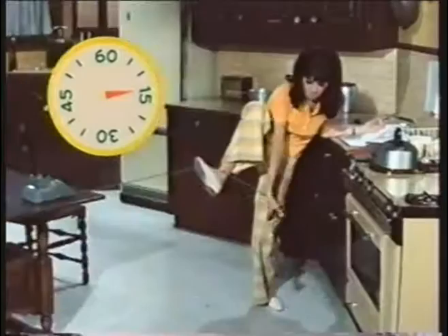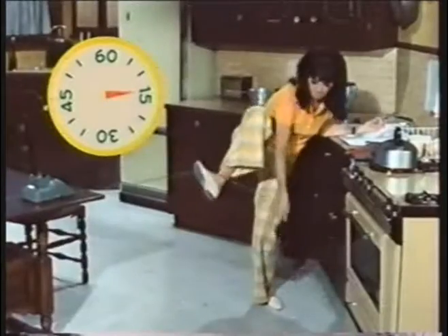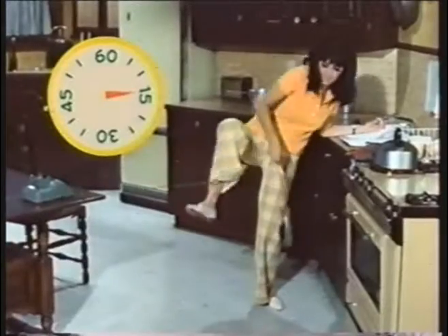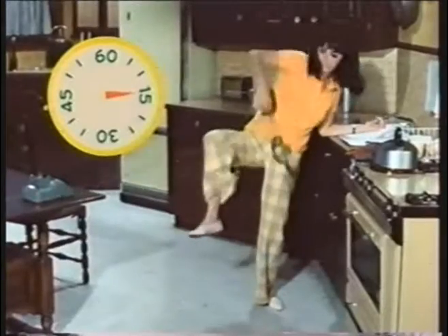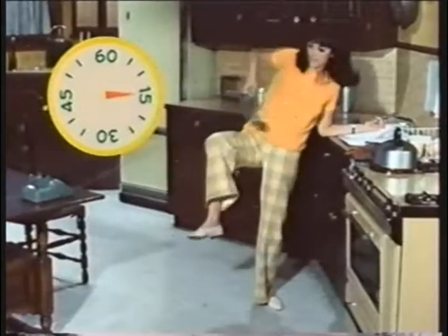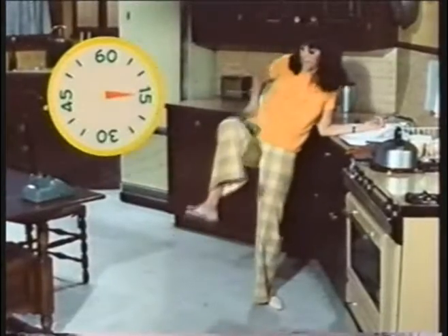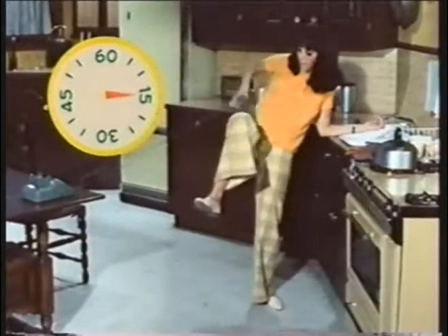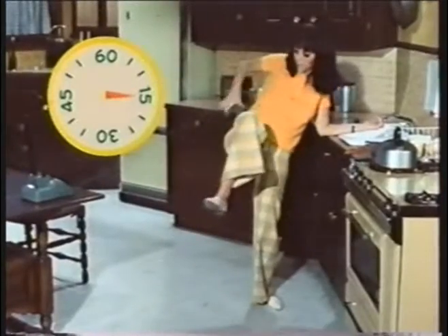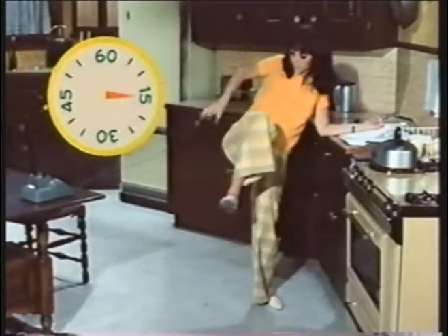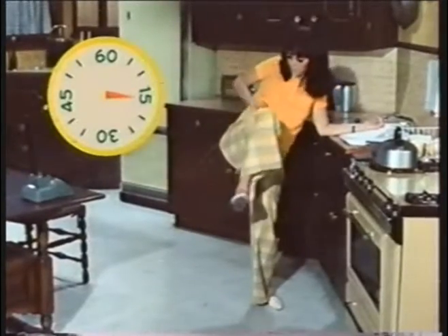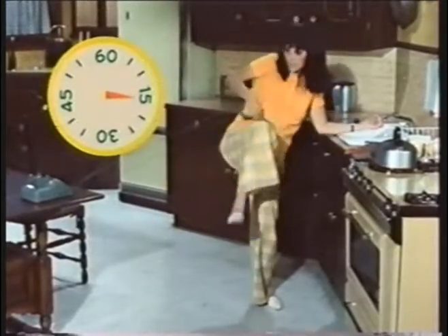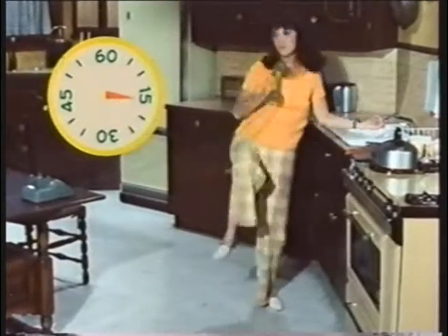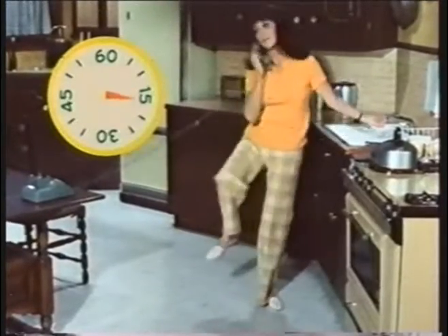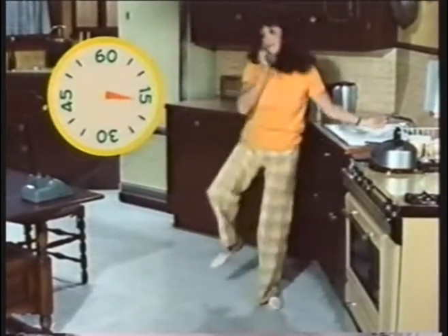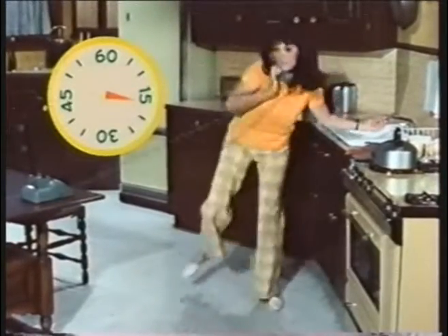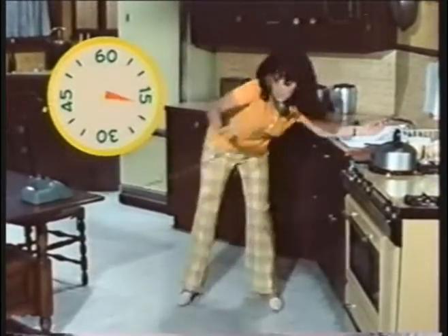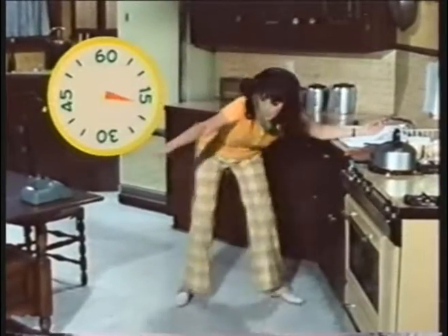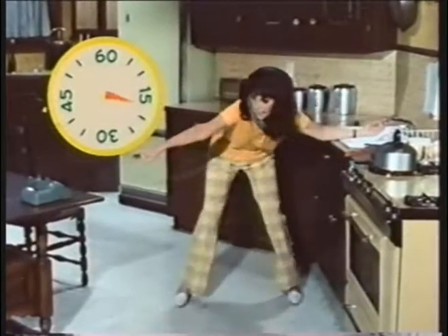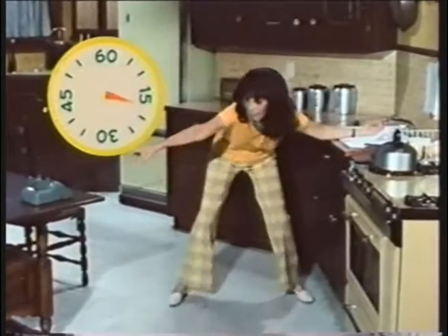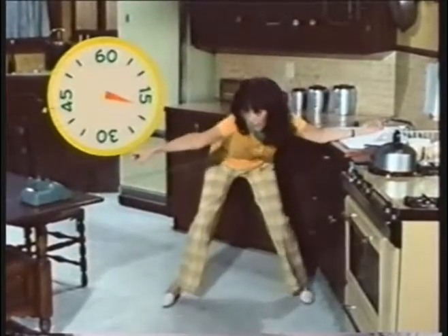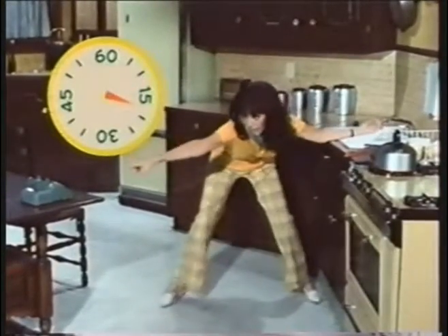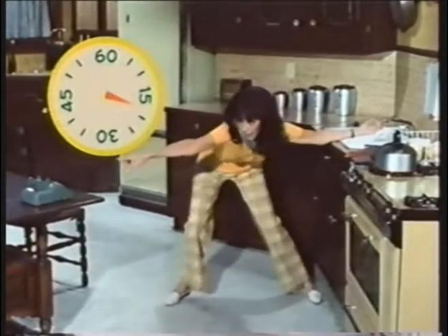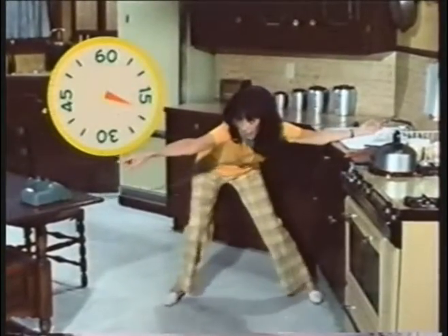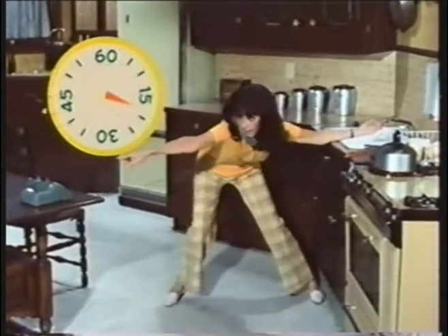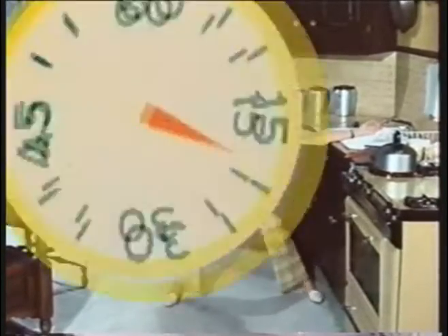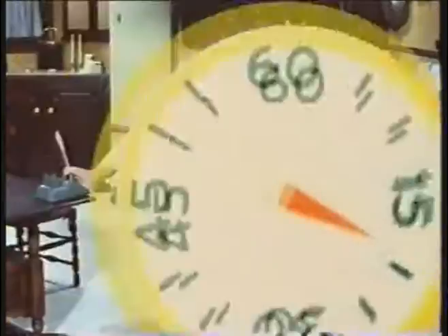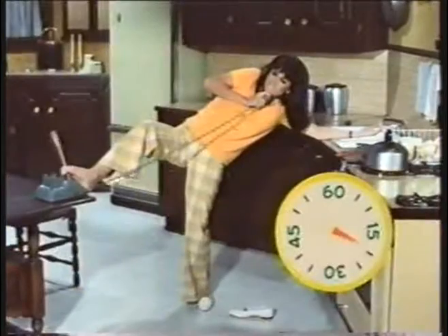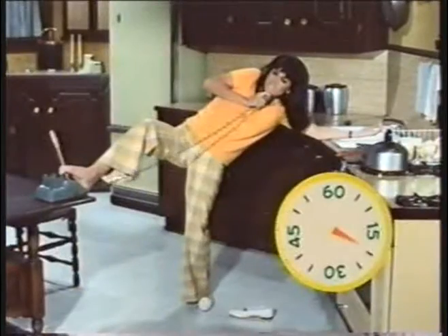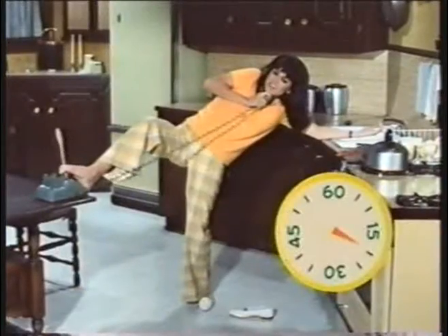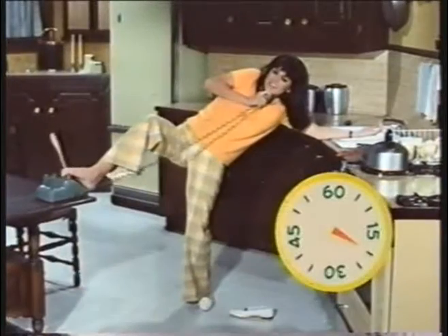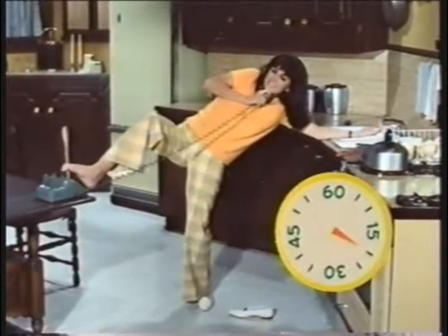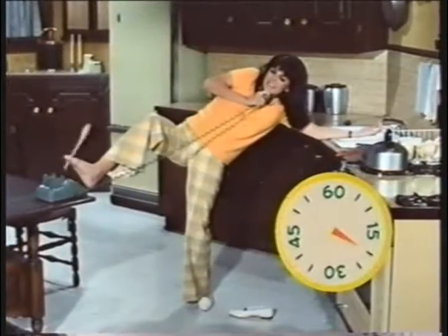Now use your right foot to bring the receiver to your ear. Good. Keep that stretch going. Don't forget to breathe.